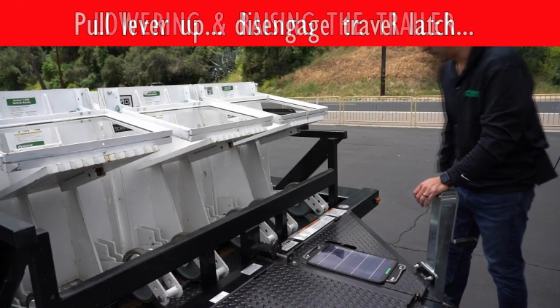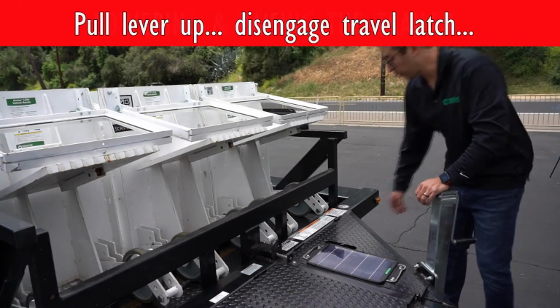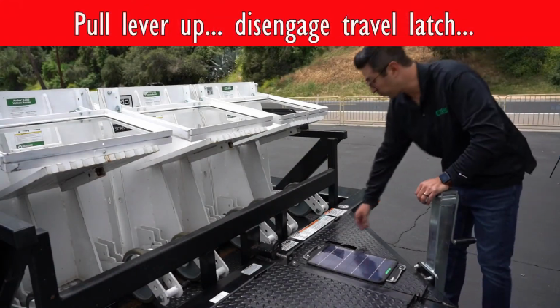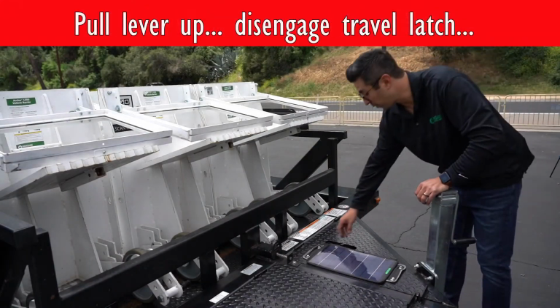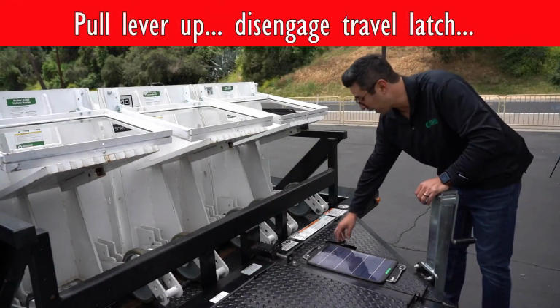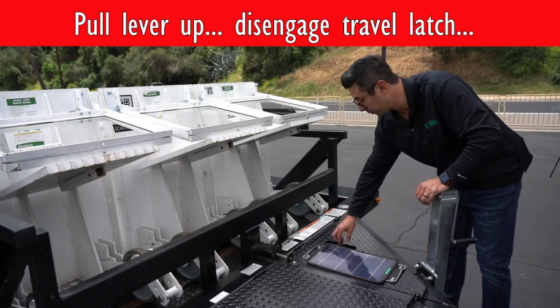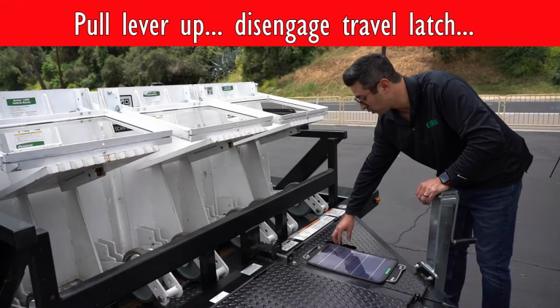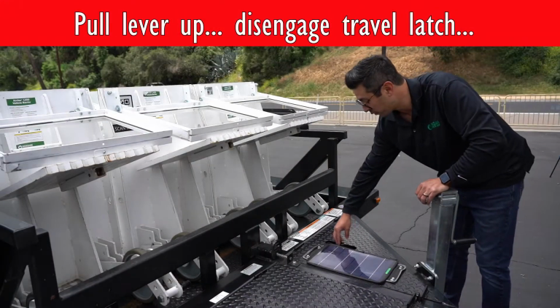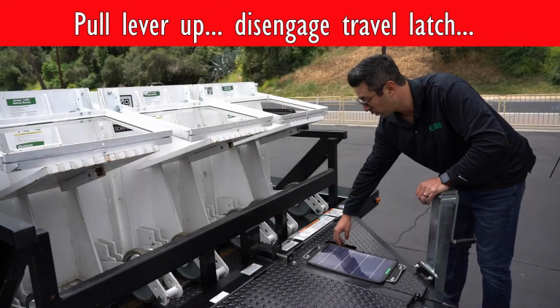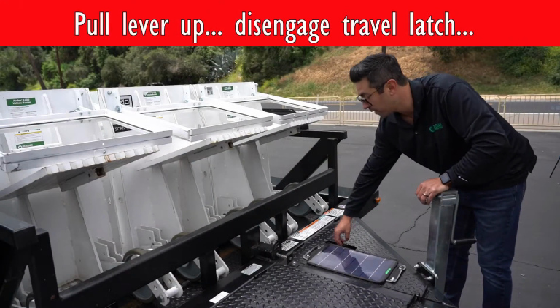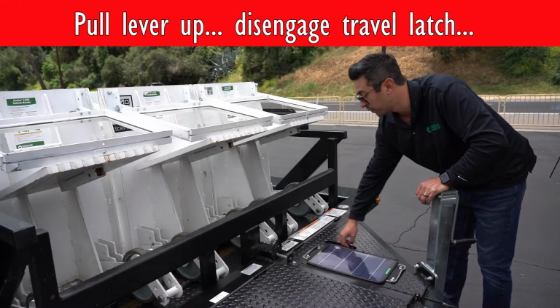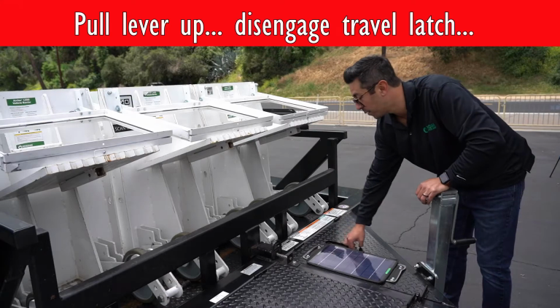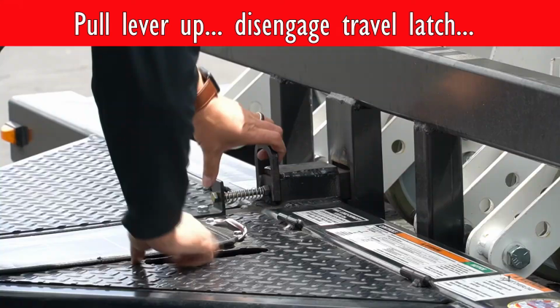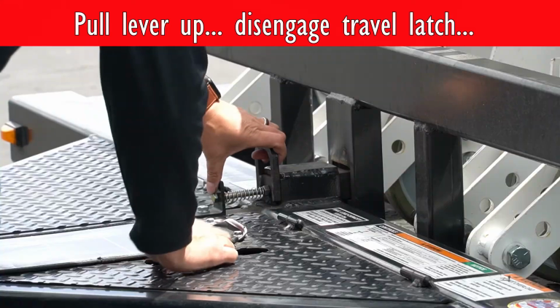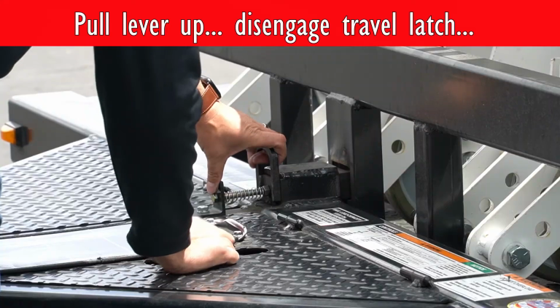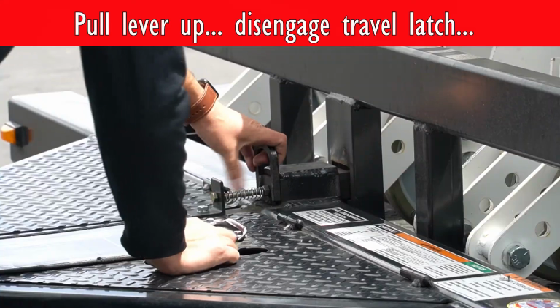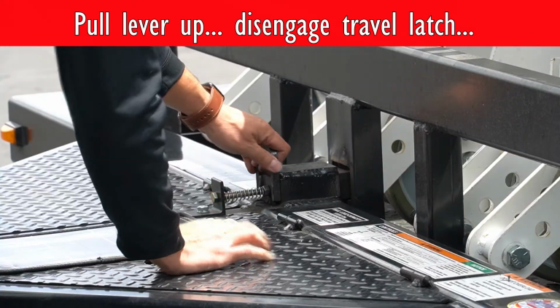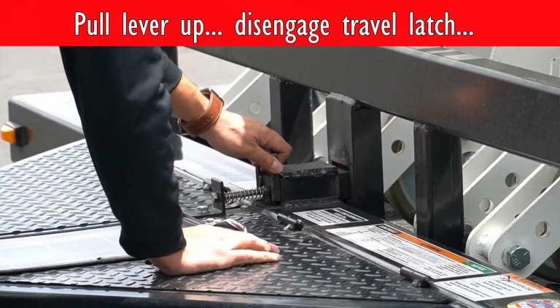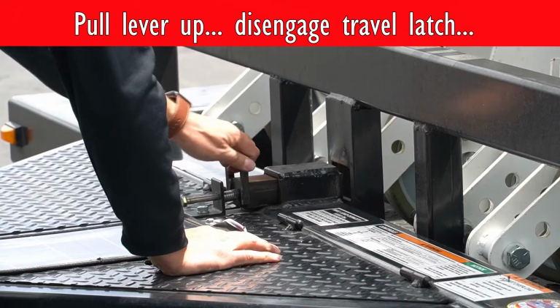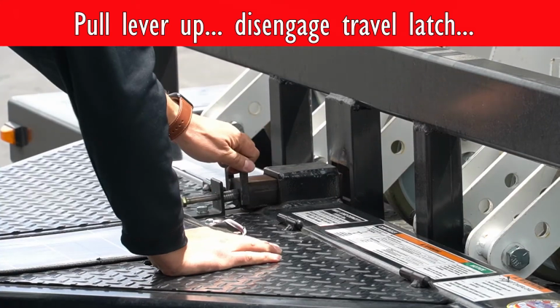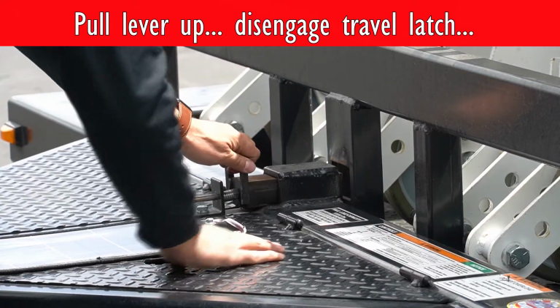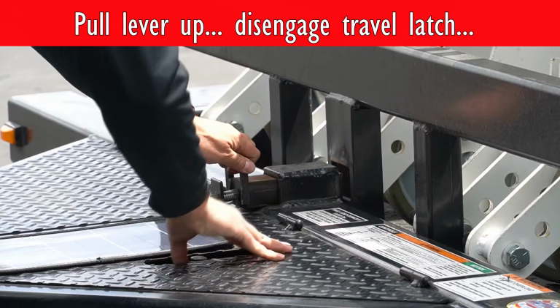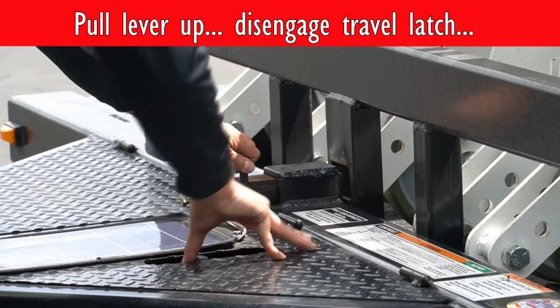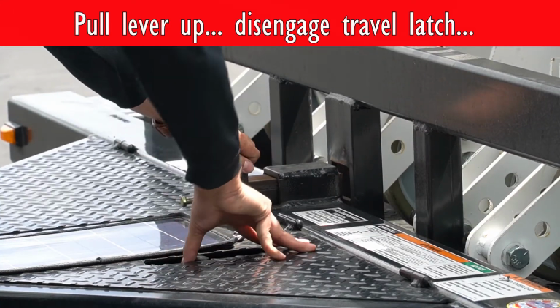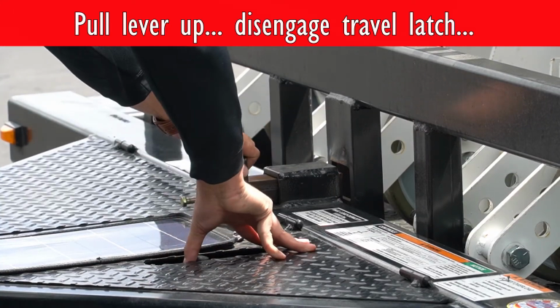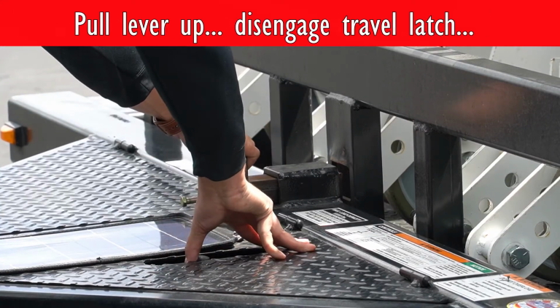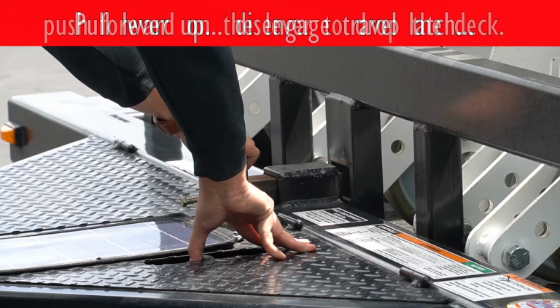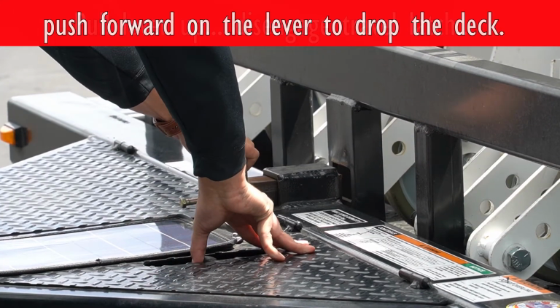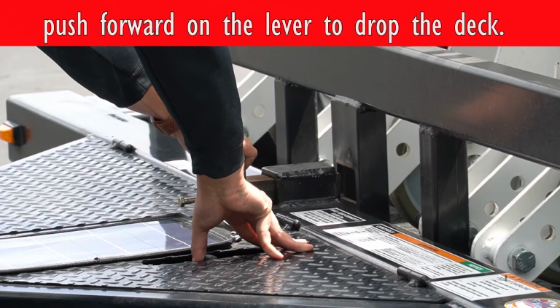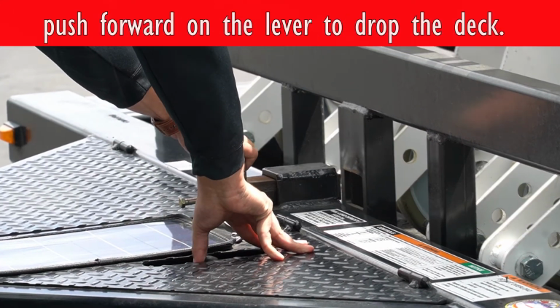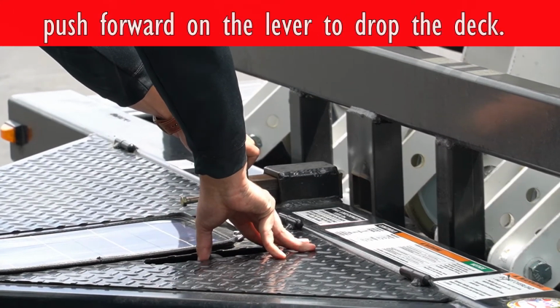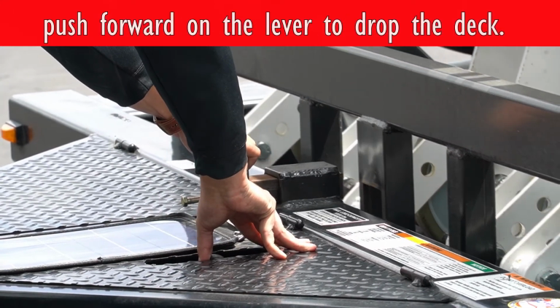In order to lower the deck, first you have to pull the lever in the up position, disengage the travel latch, then push forward on the lever to drop the deck.